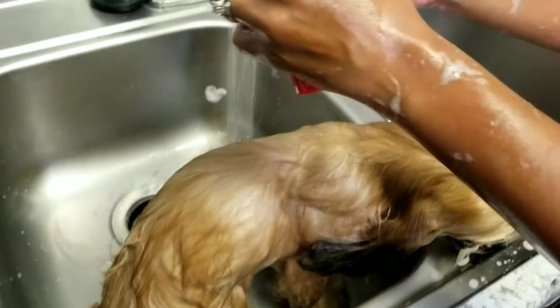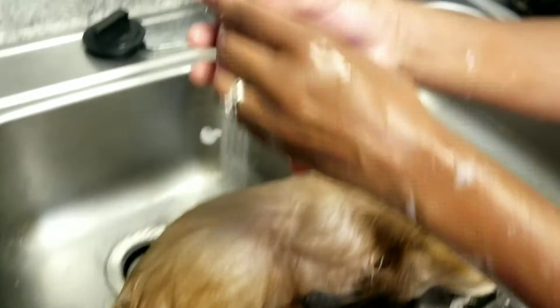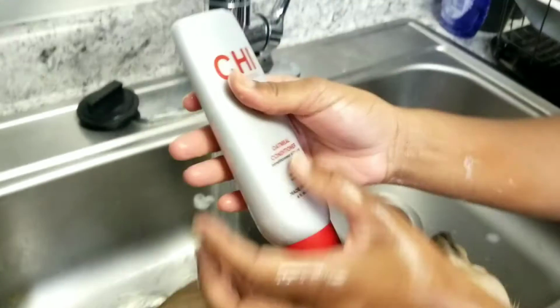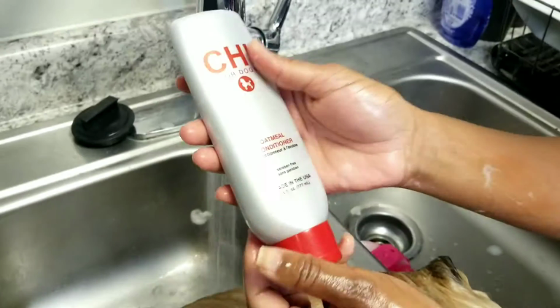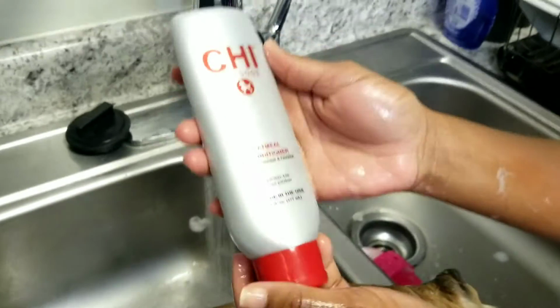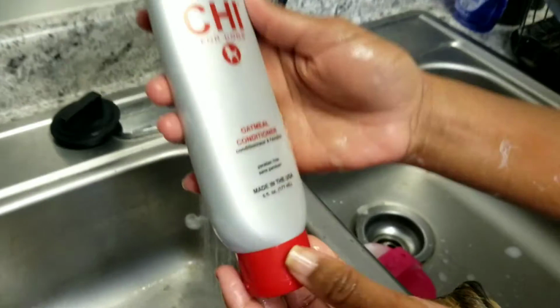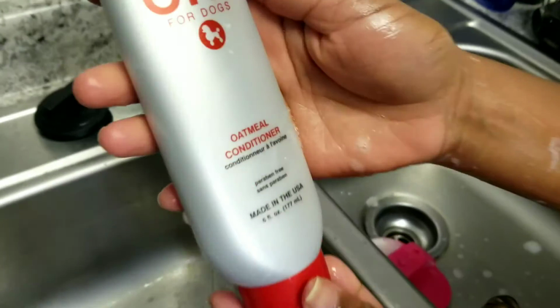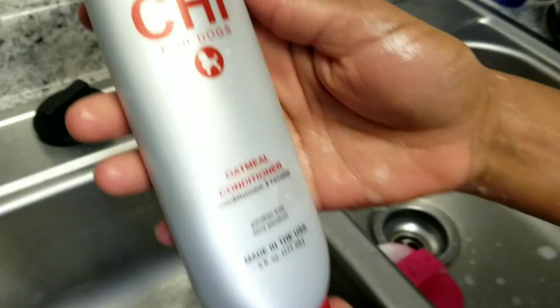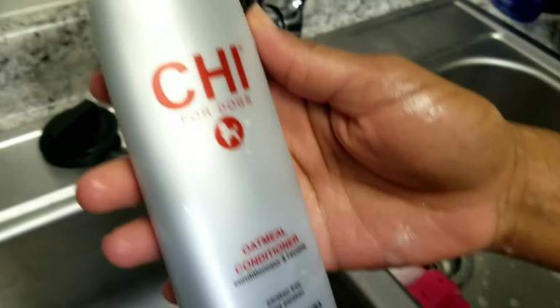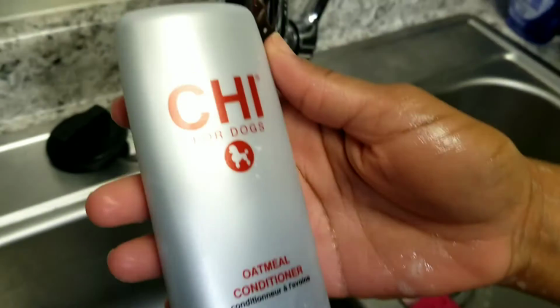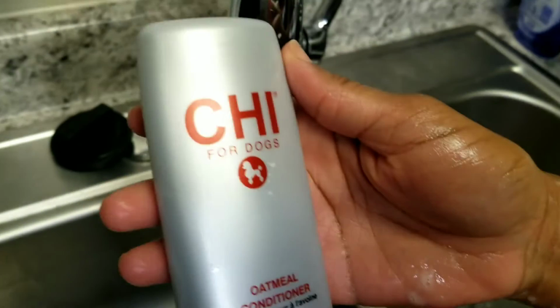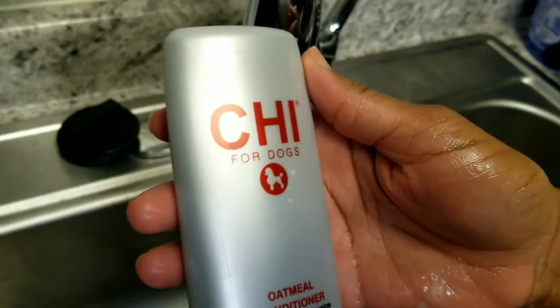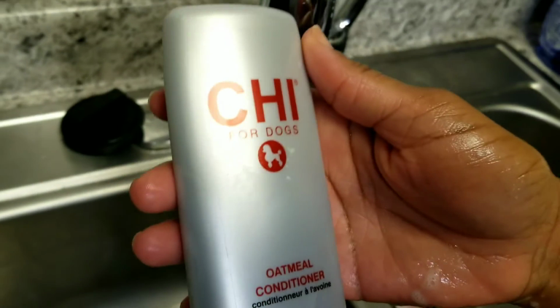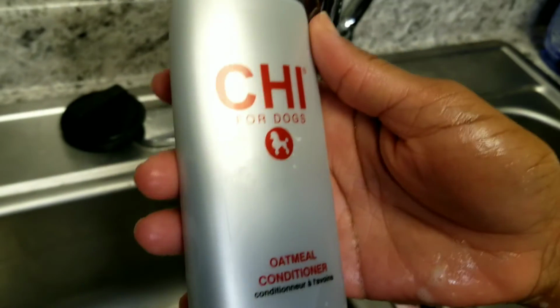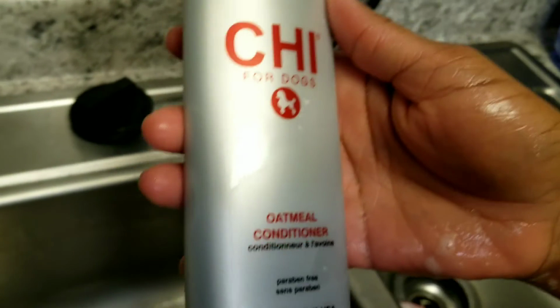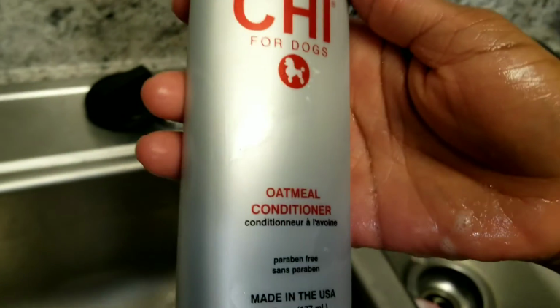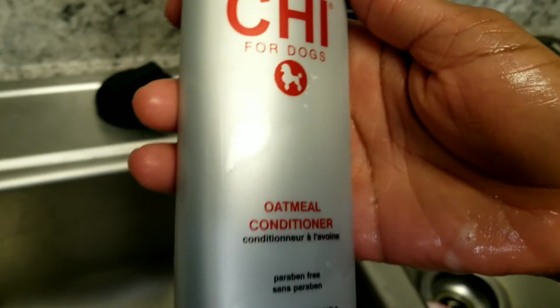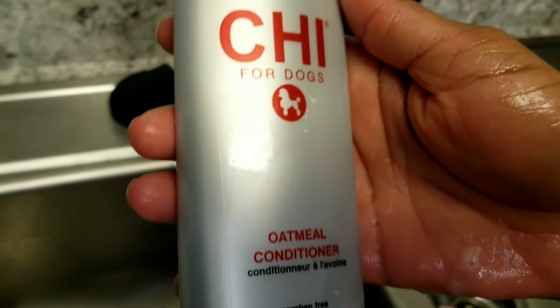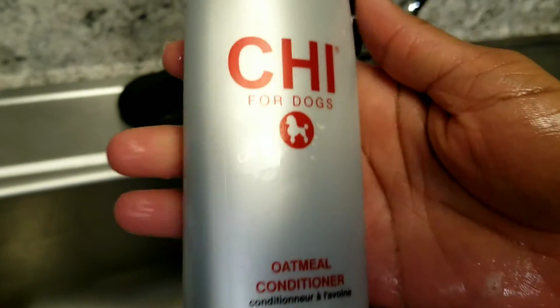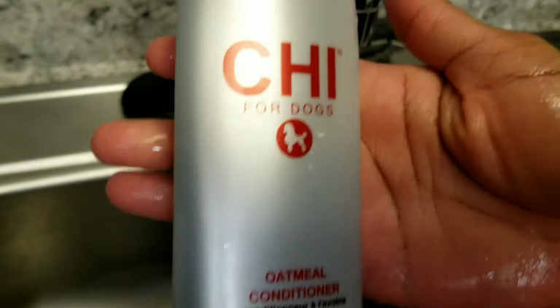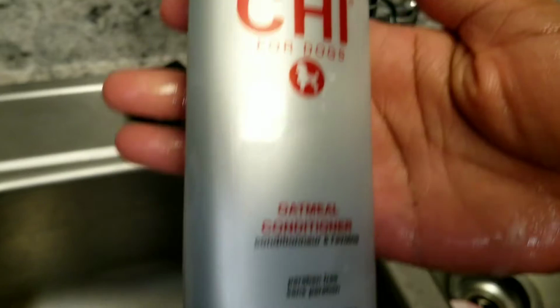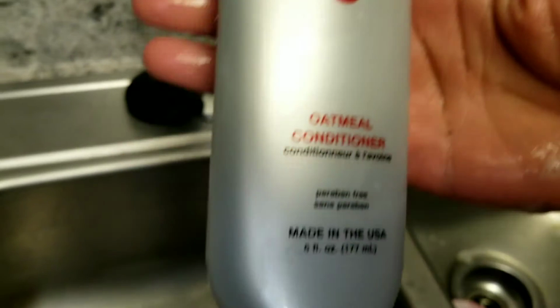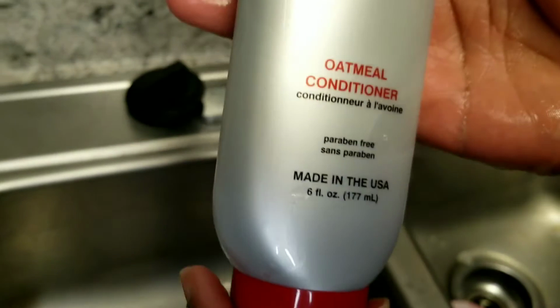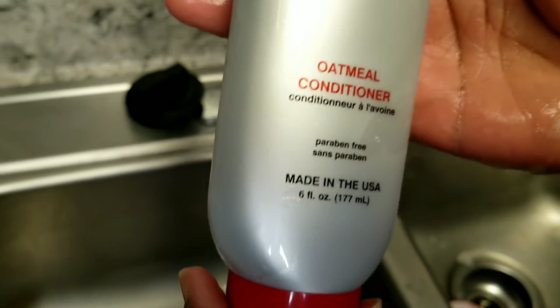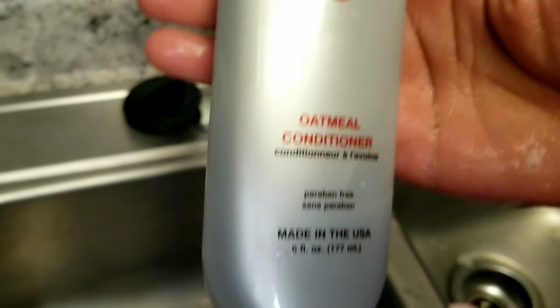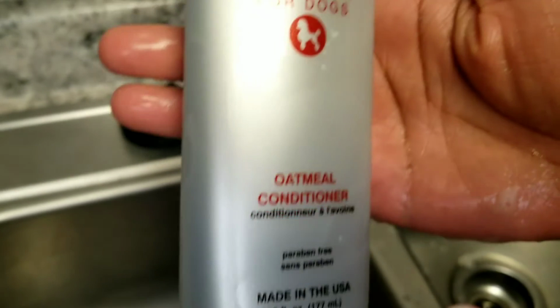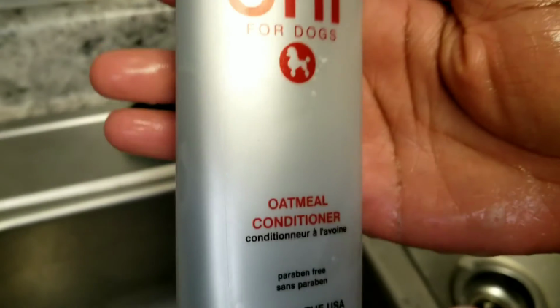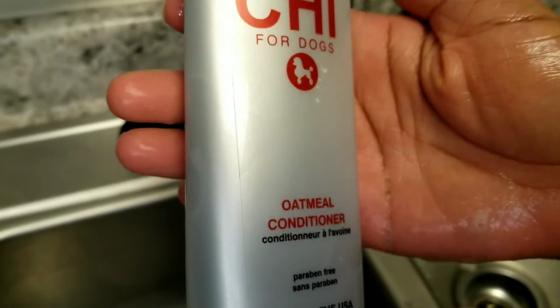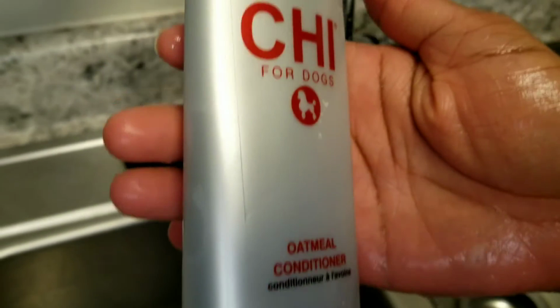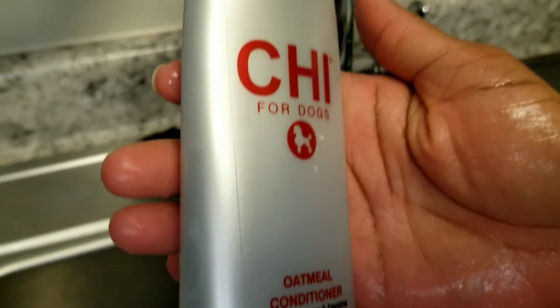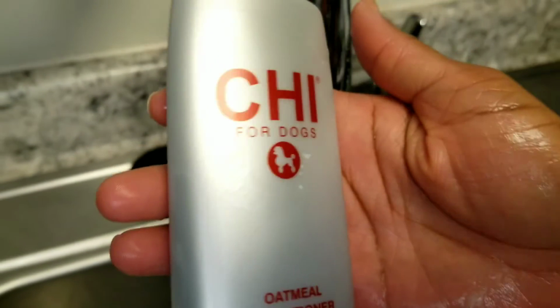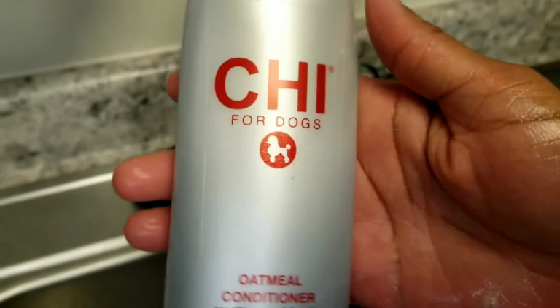All right guys, now I'm going to apply some conditioner to Luna because I believe in conditioner.